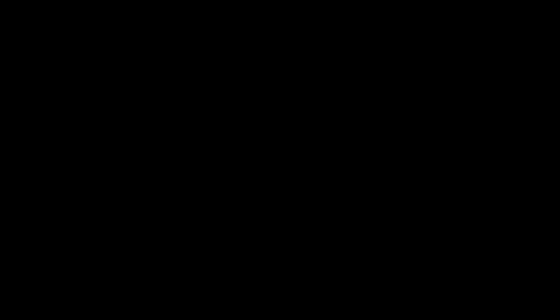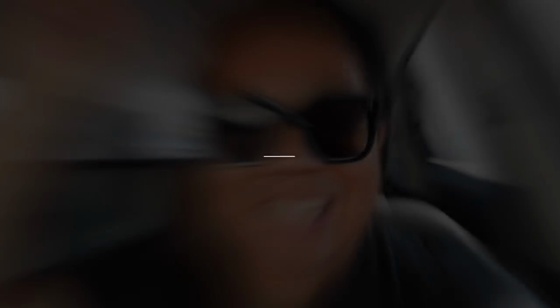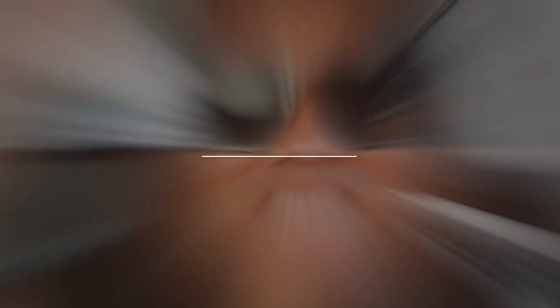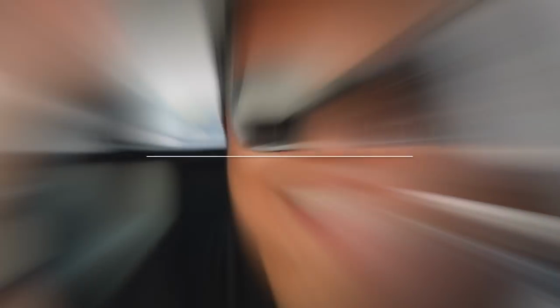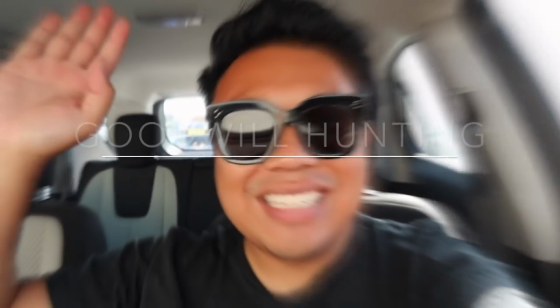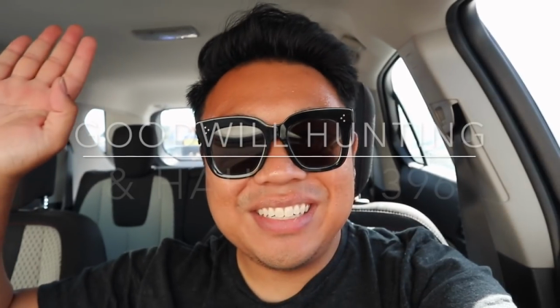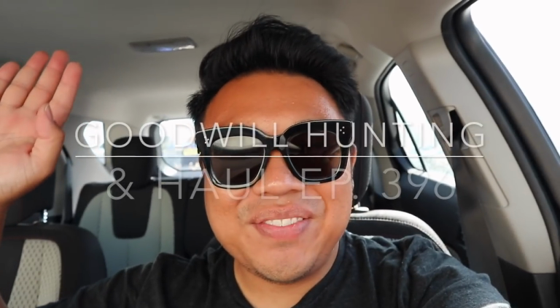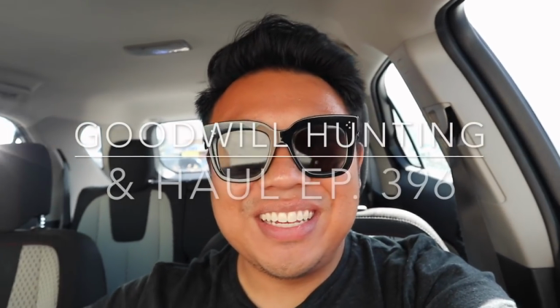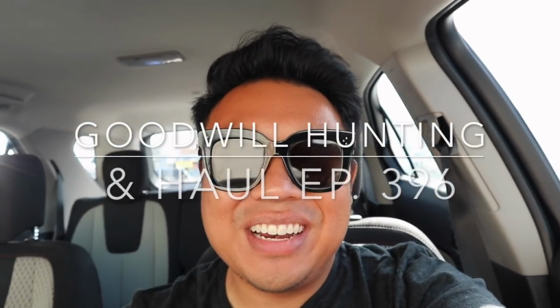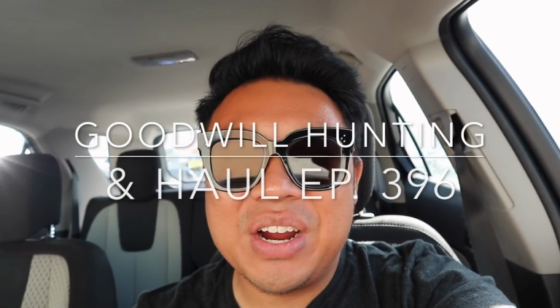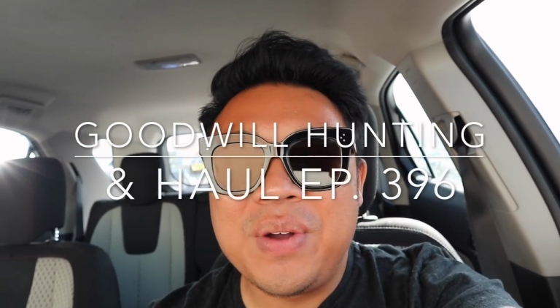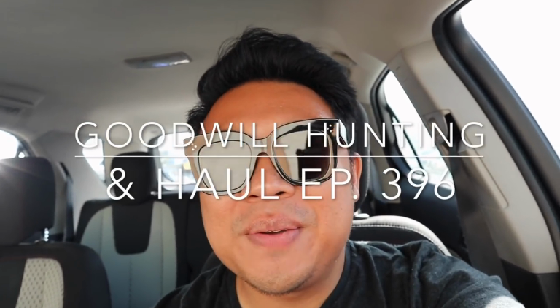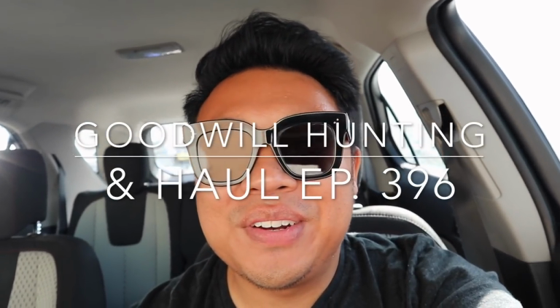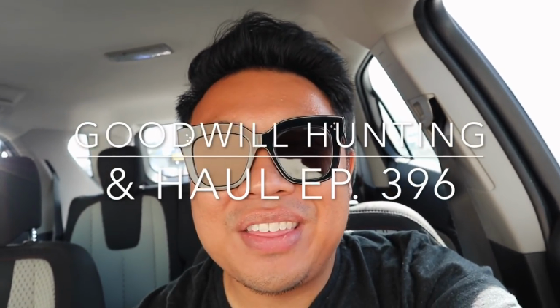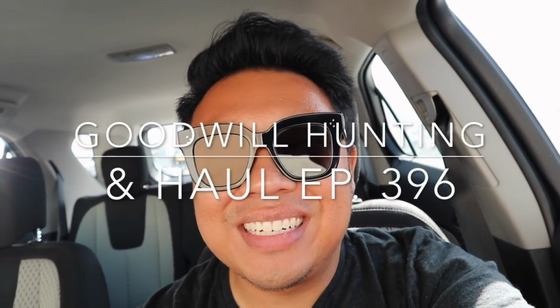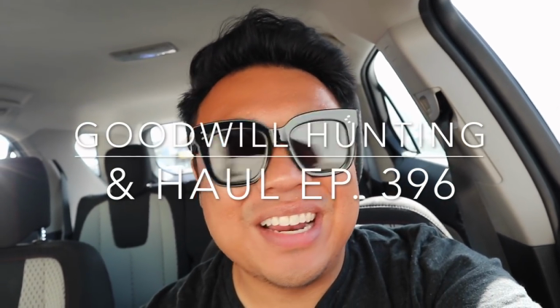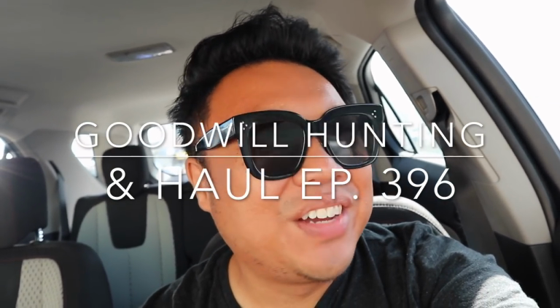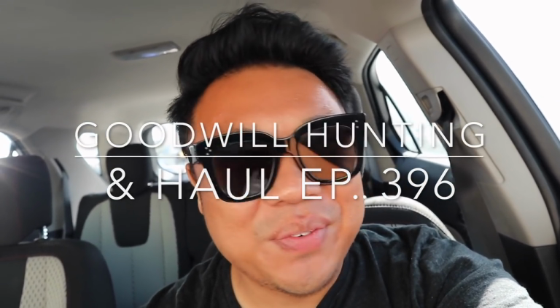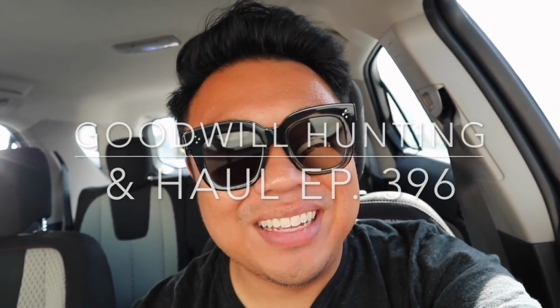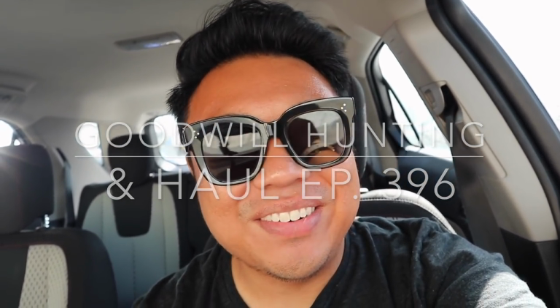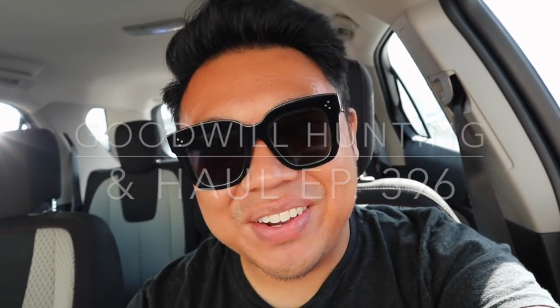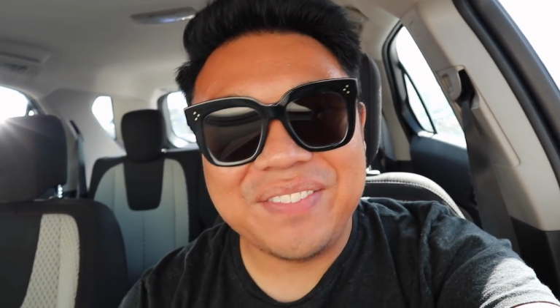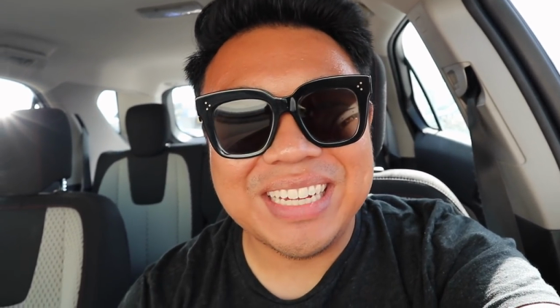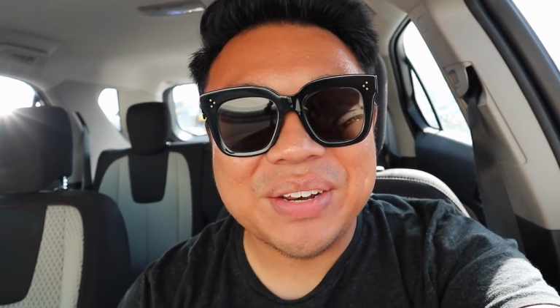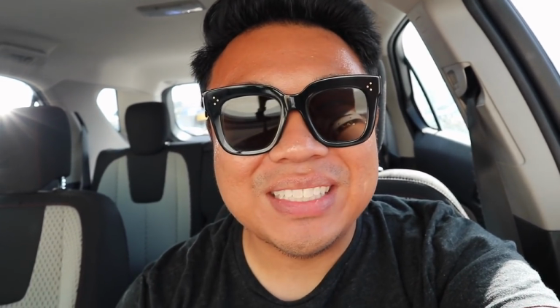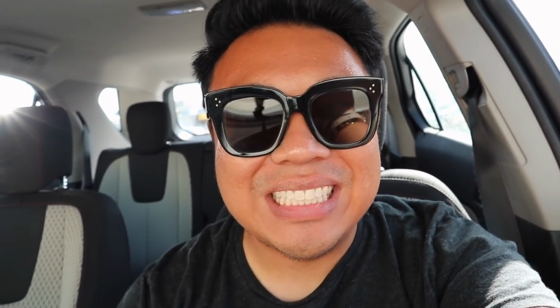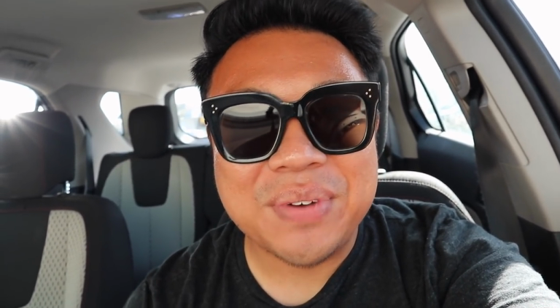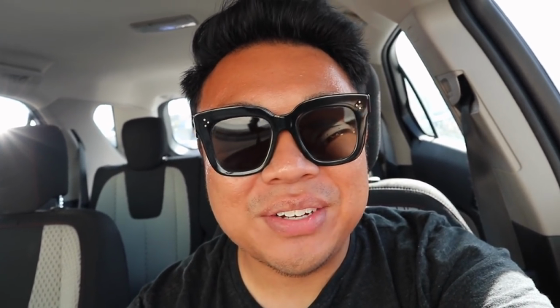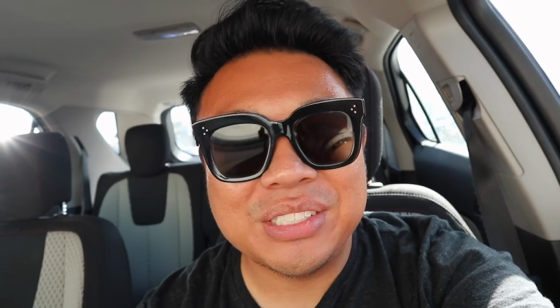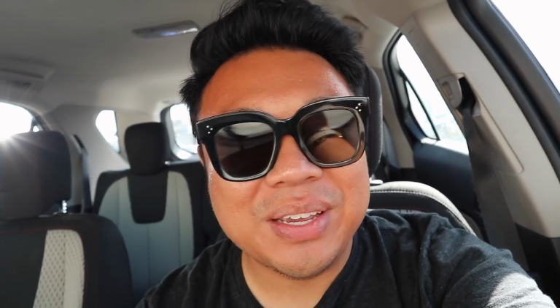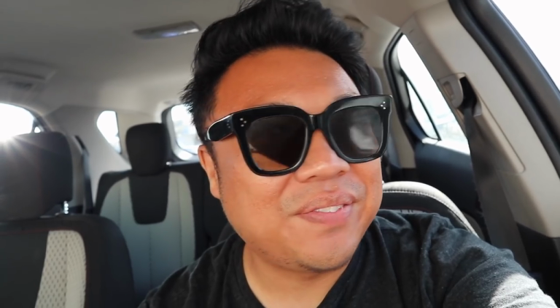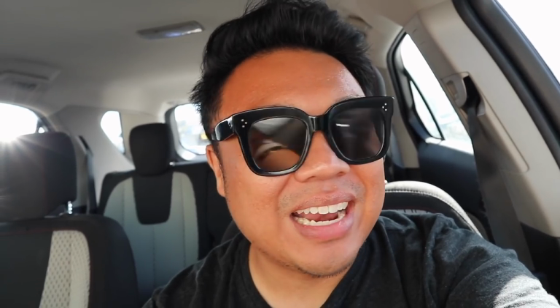Greetings and salutations to YouTube. It's Hedron here. Welcome to another edition of Goodwill Hunting, where we go to various Goodwills and see what treasures we can find.